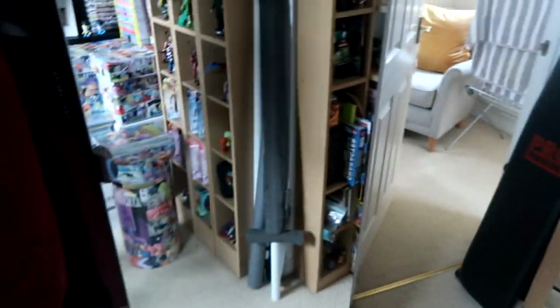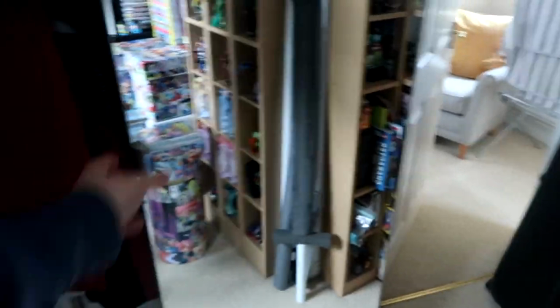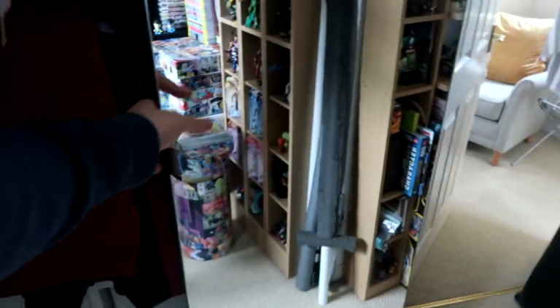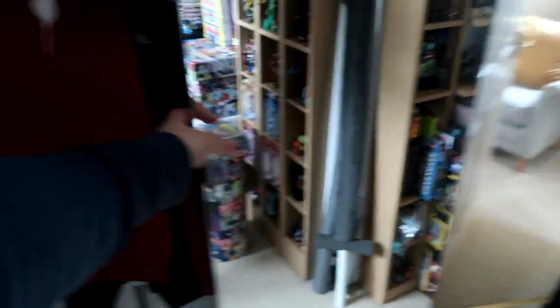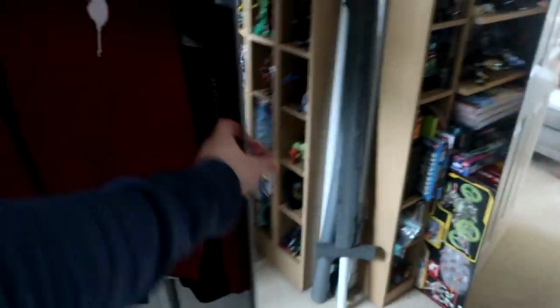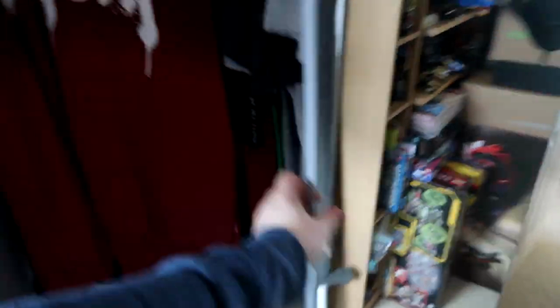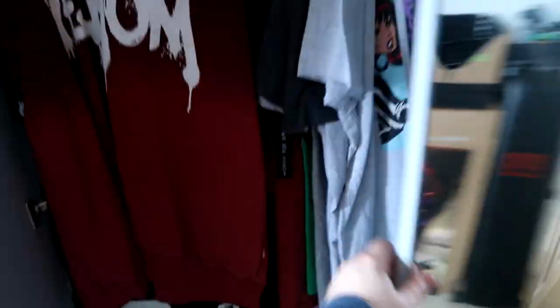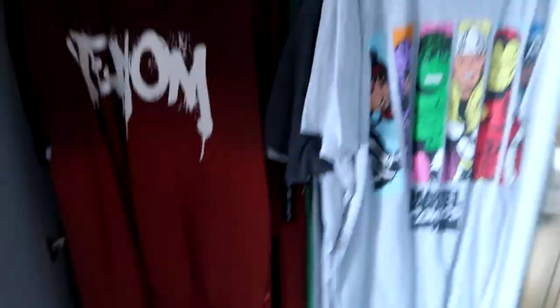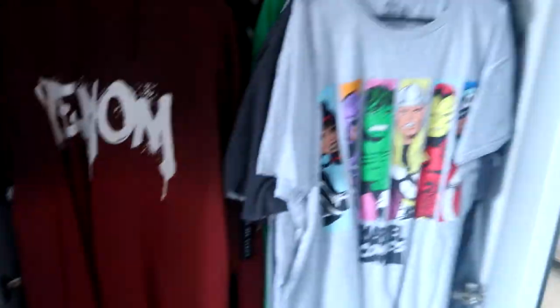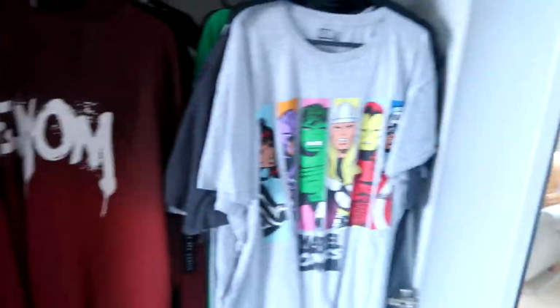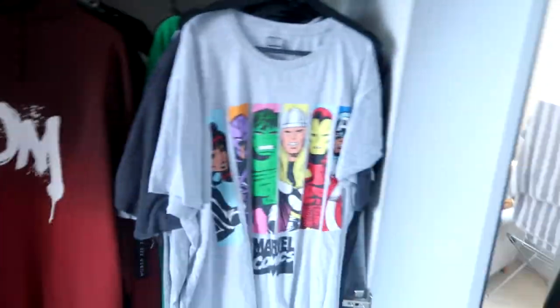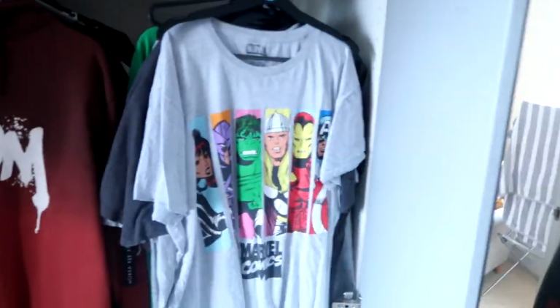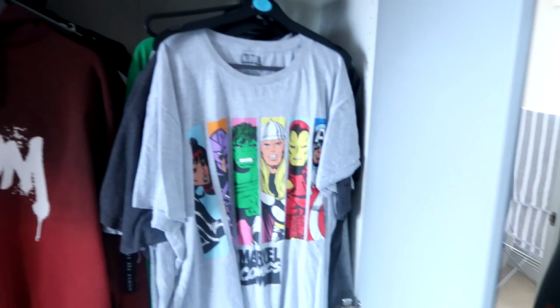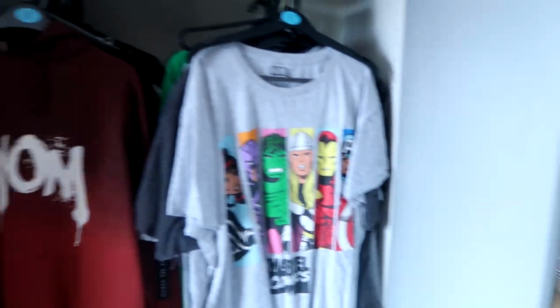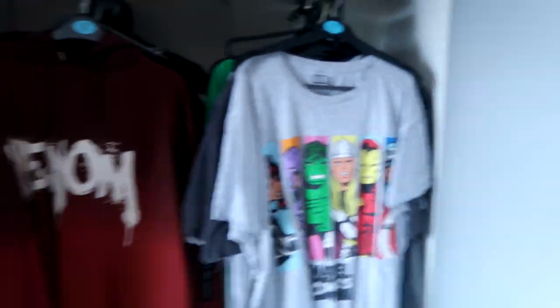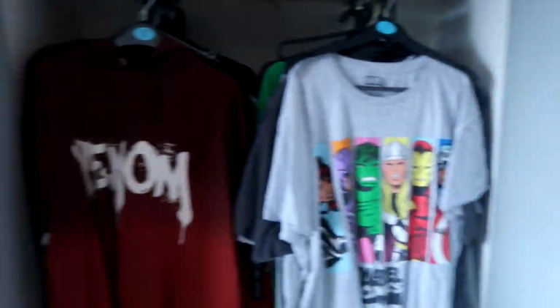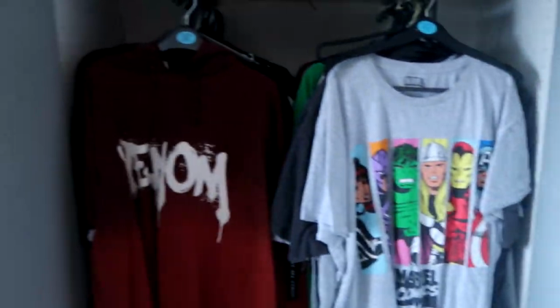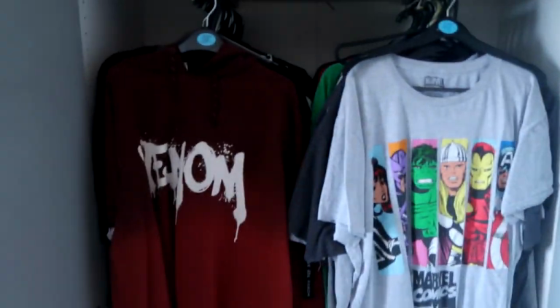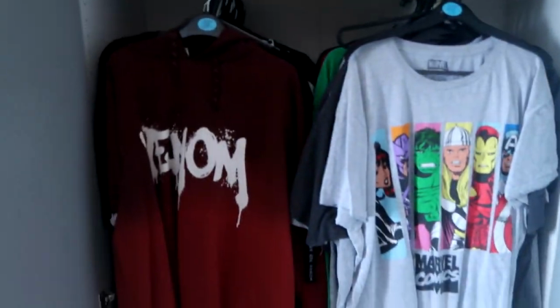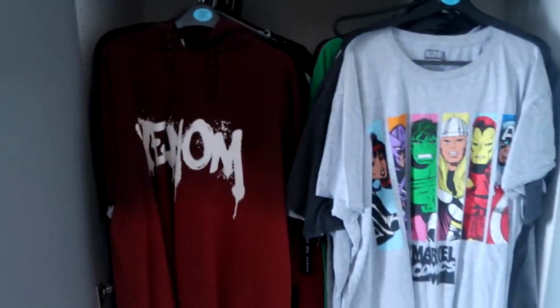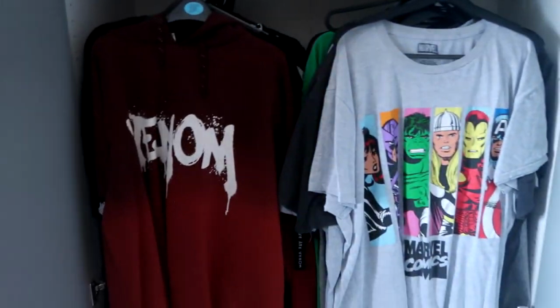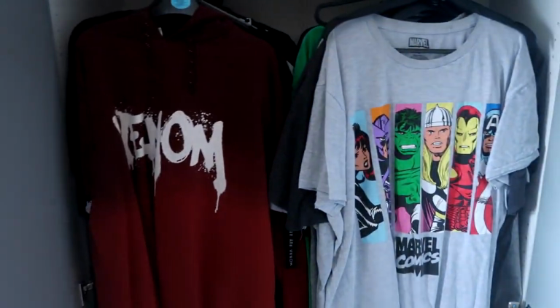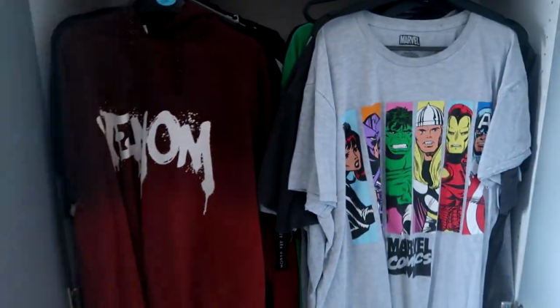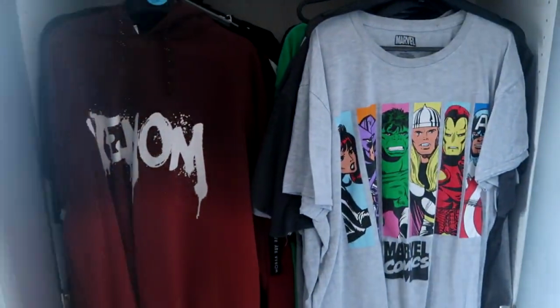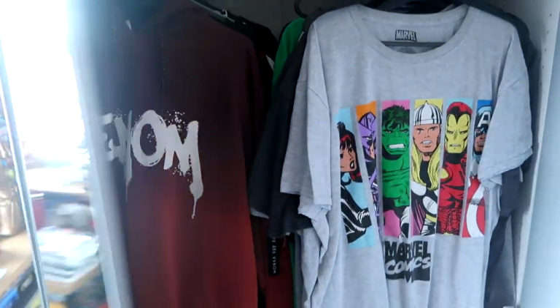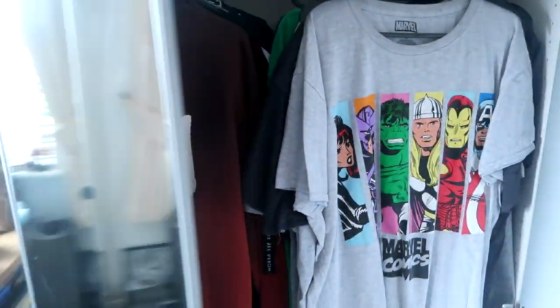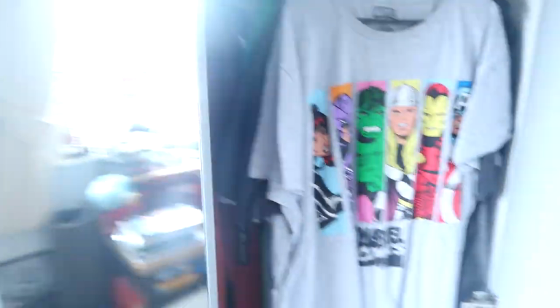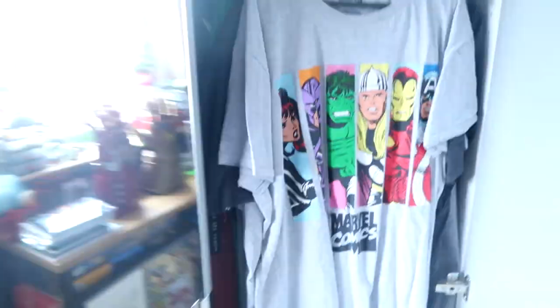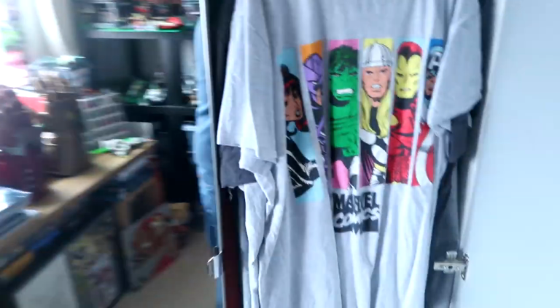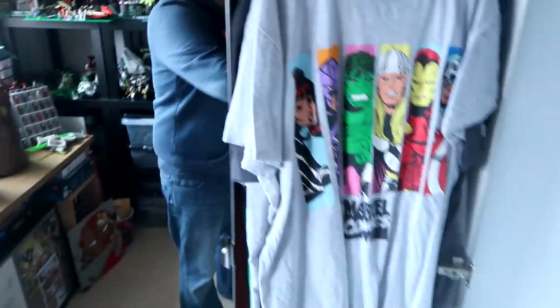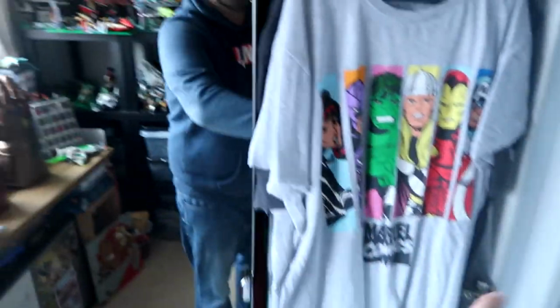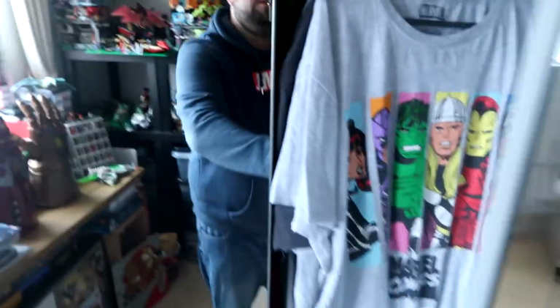I guess the last thing is just to show you inside the wardrobes — loads of Marvel clothes, which is unsurprising. PlayStation clothes as well.